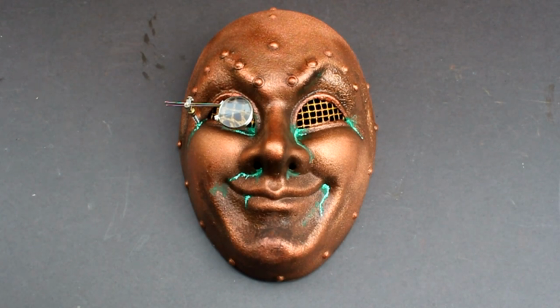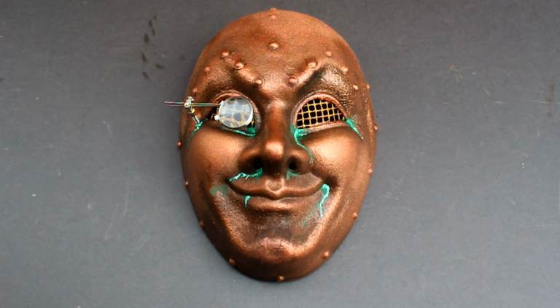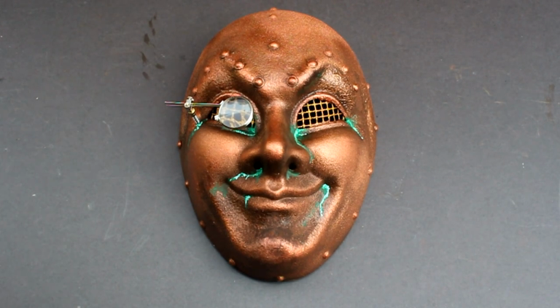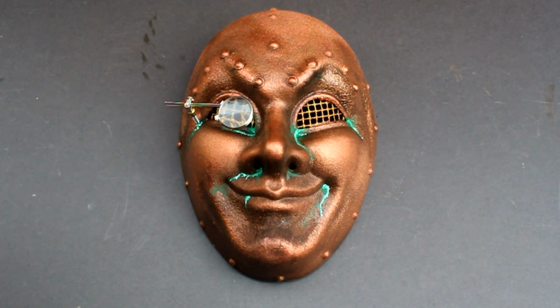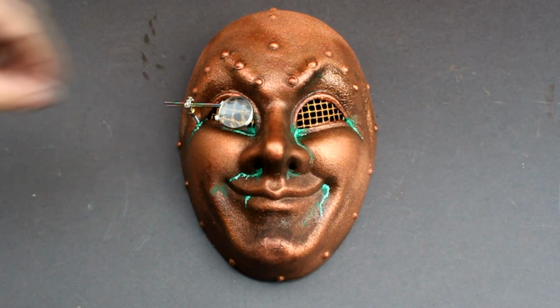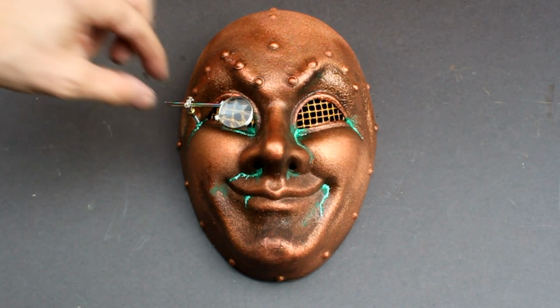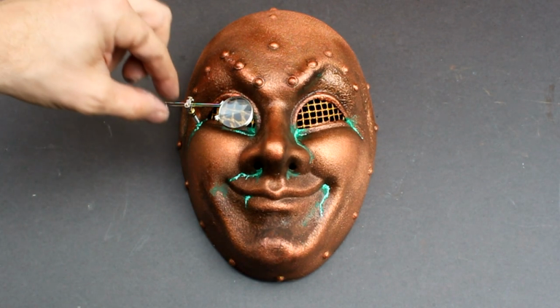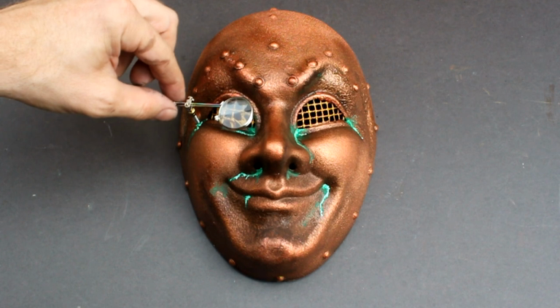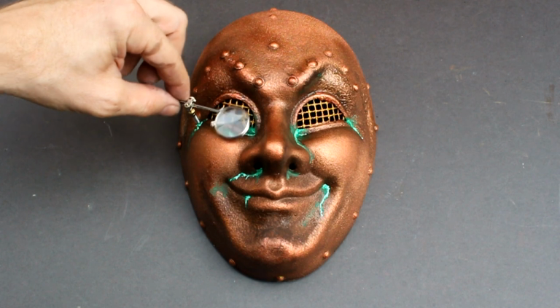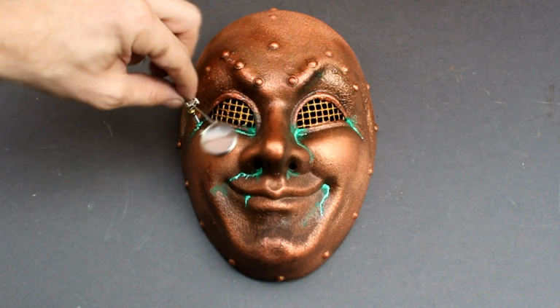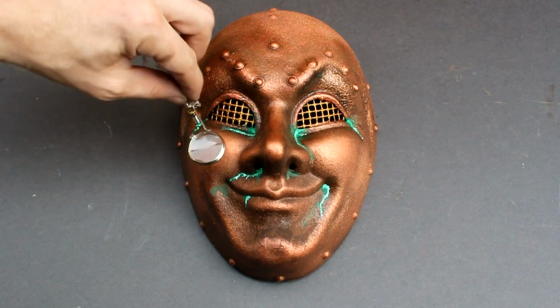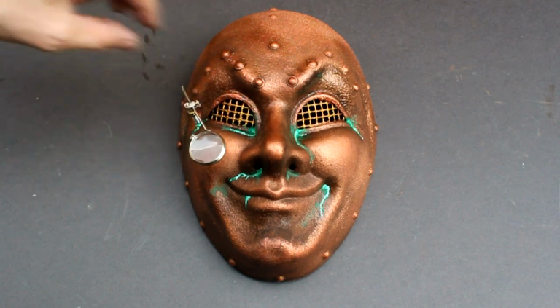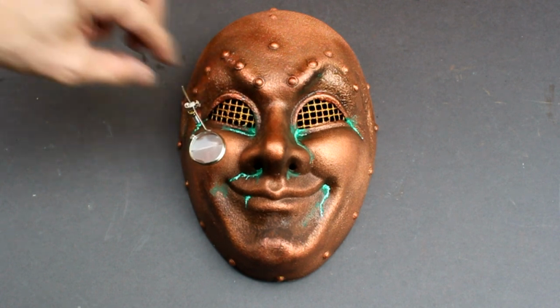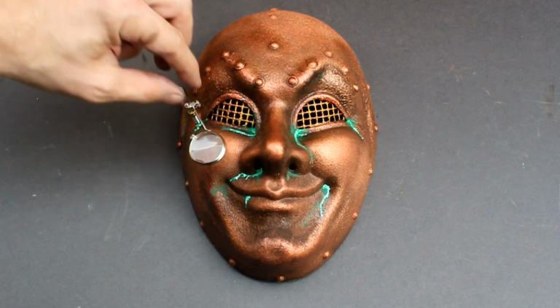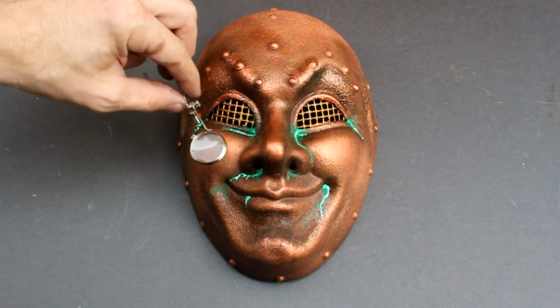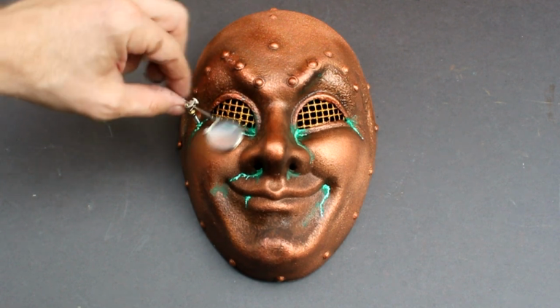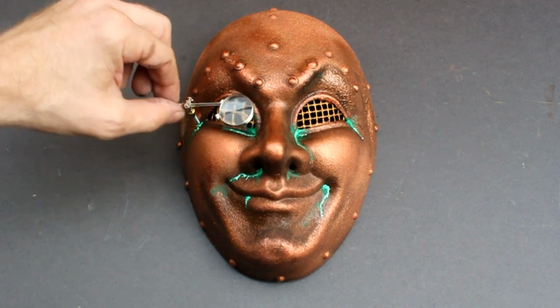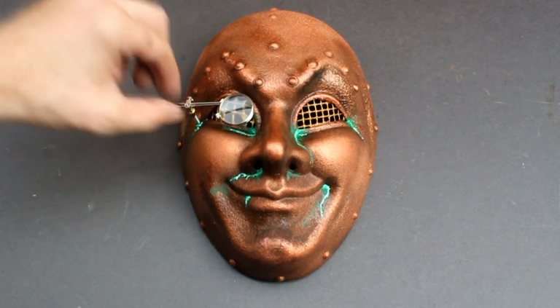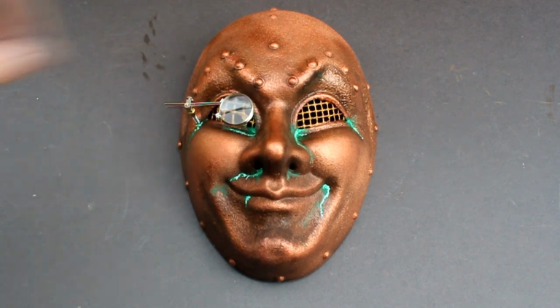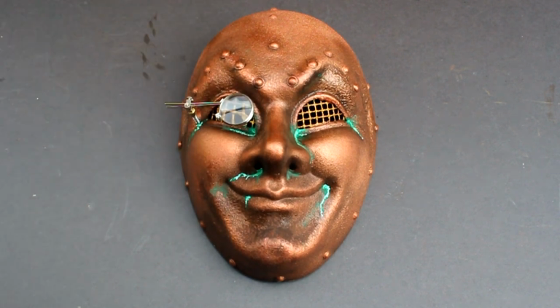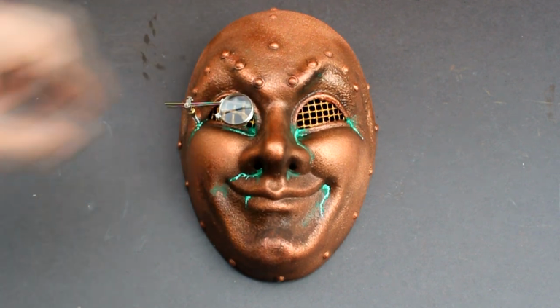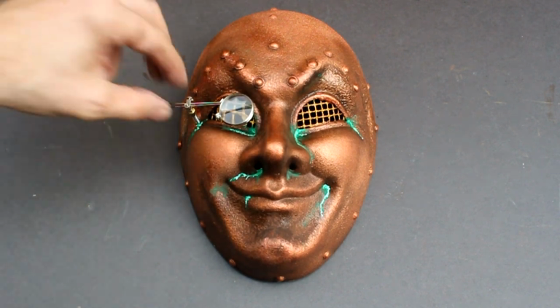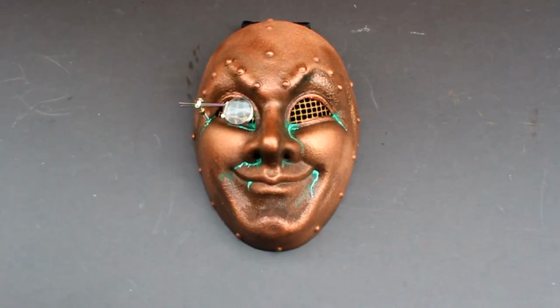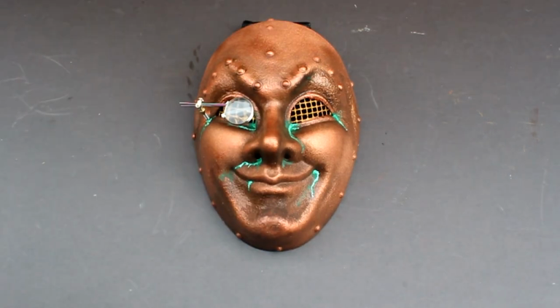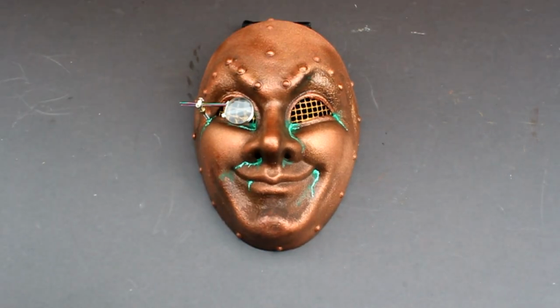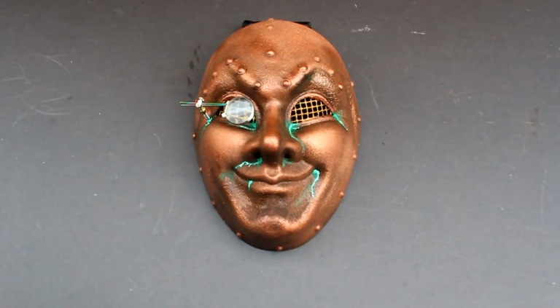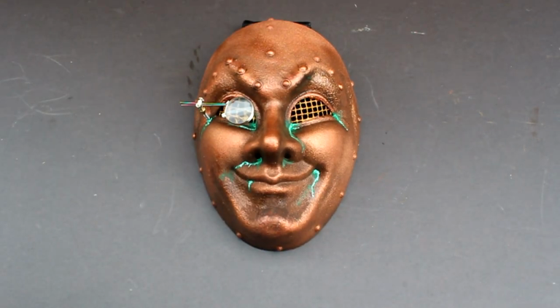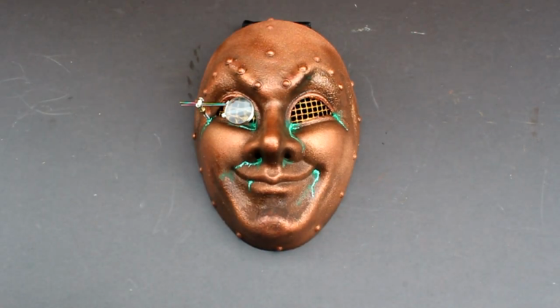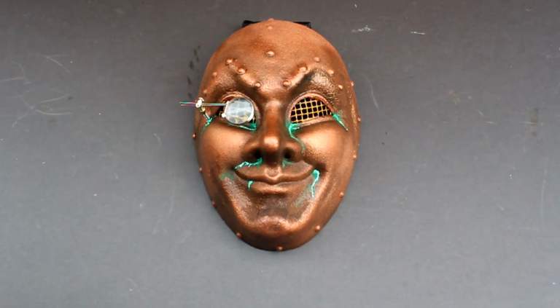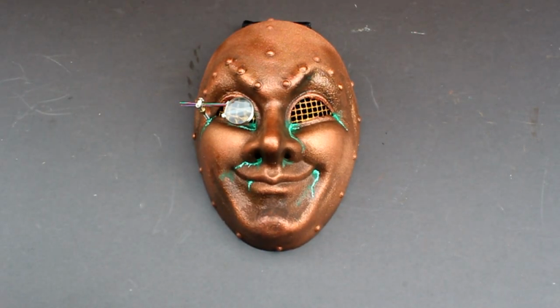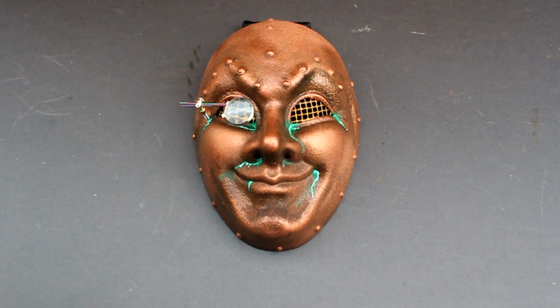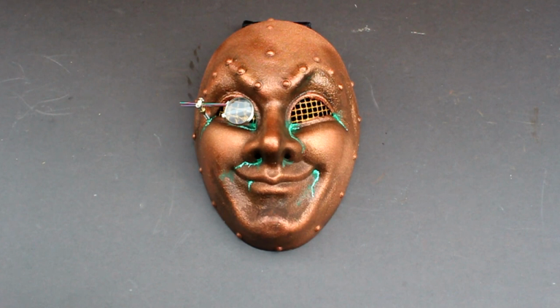I've remounted the eye lenses which can be moved out of the way as required. And here's the finished mask.